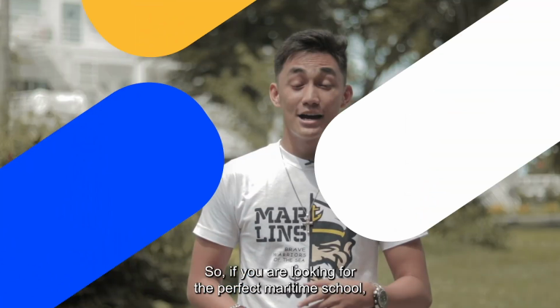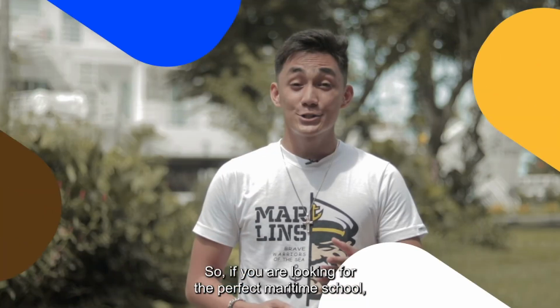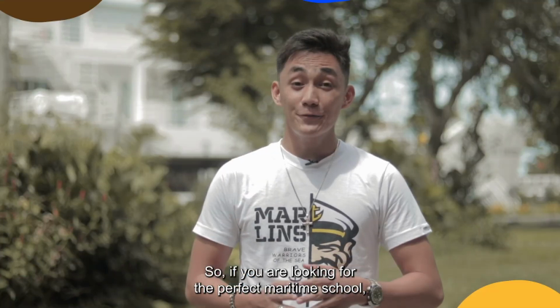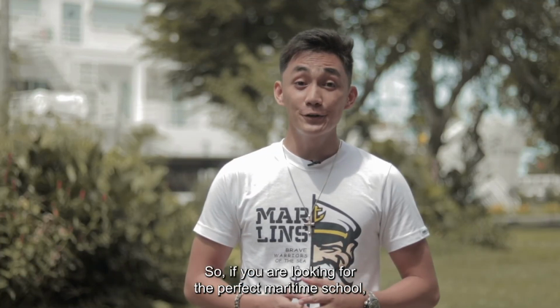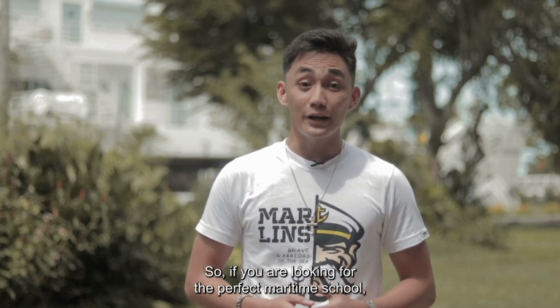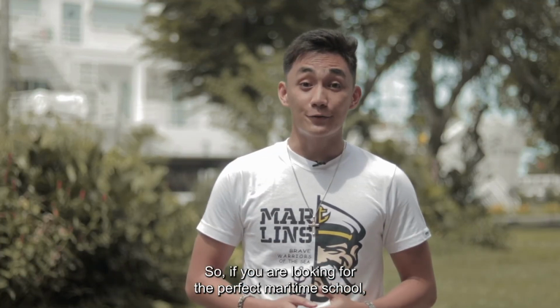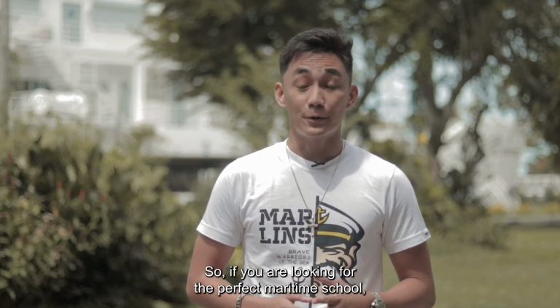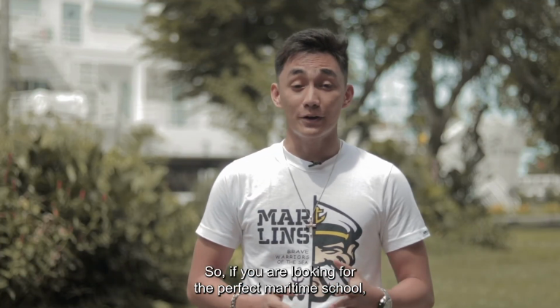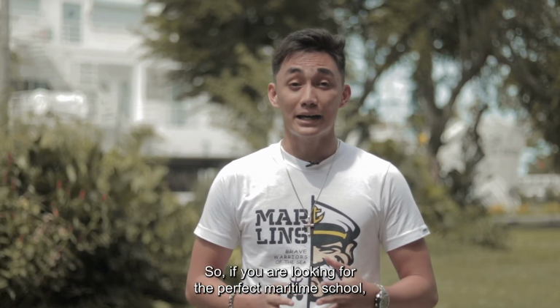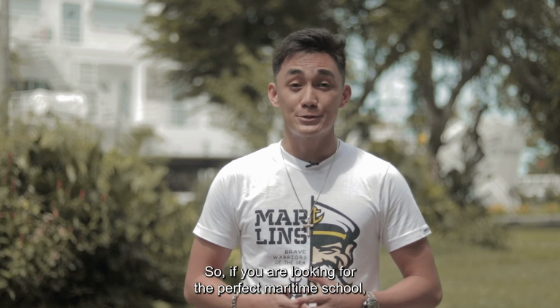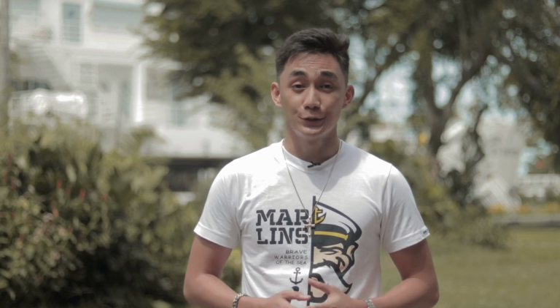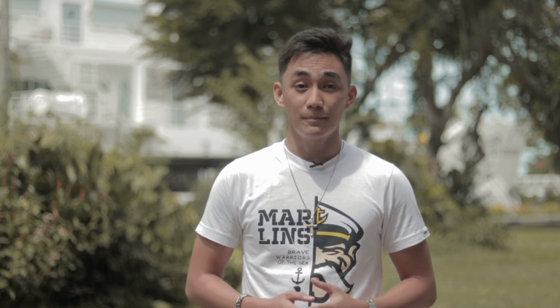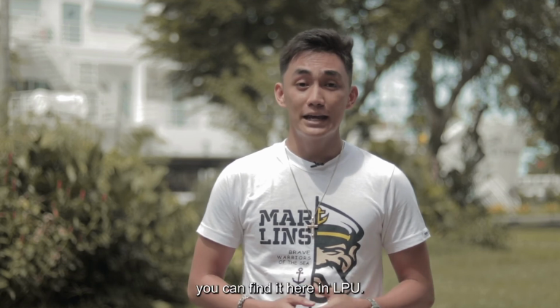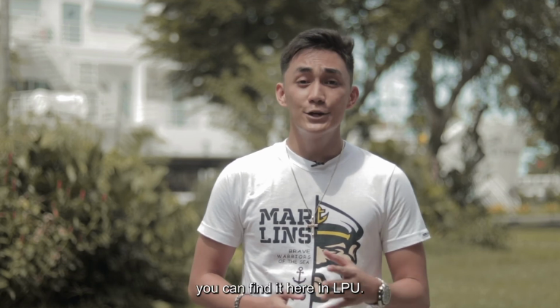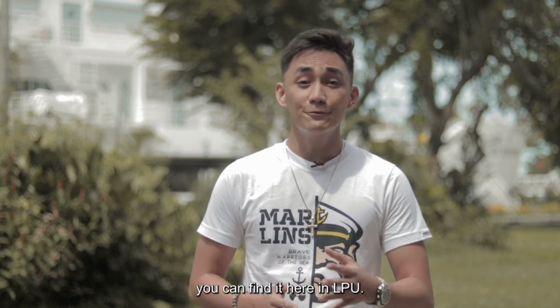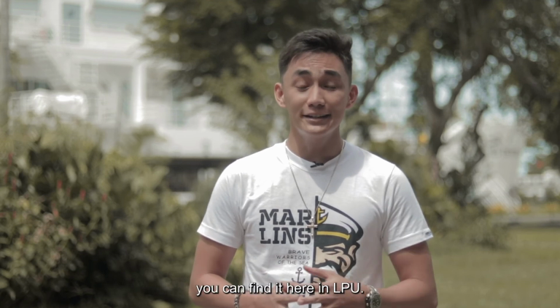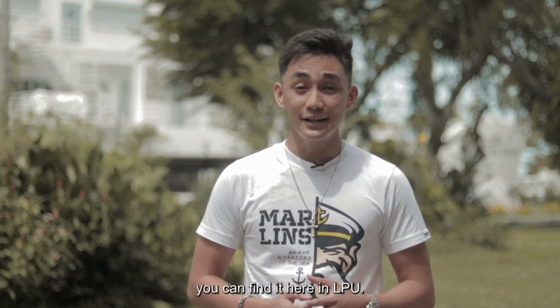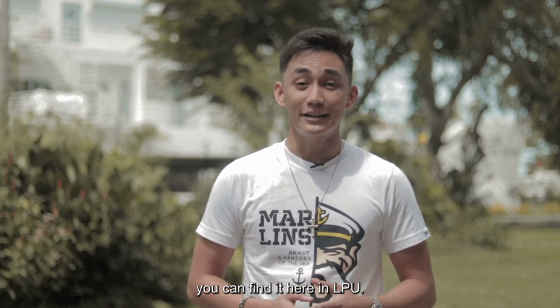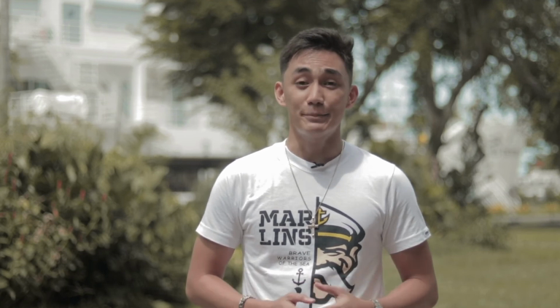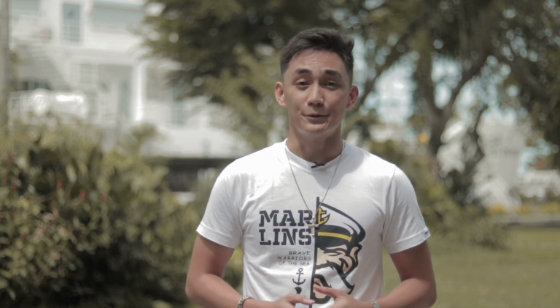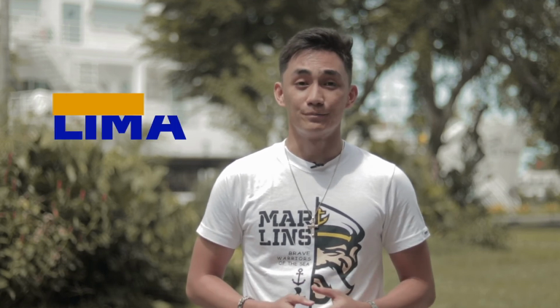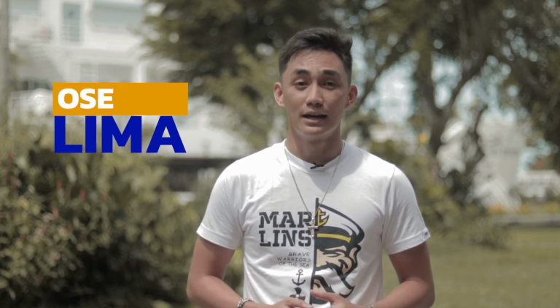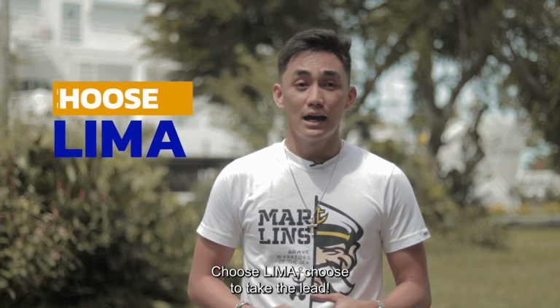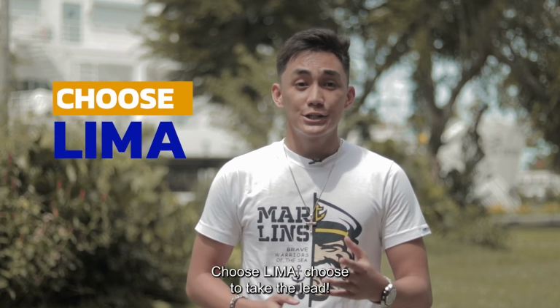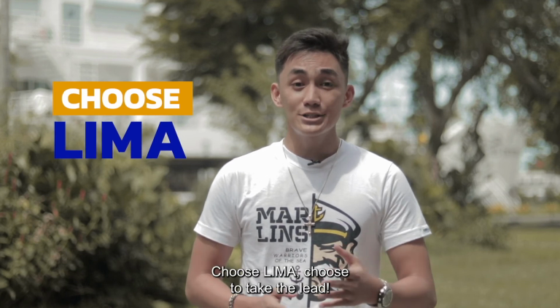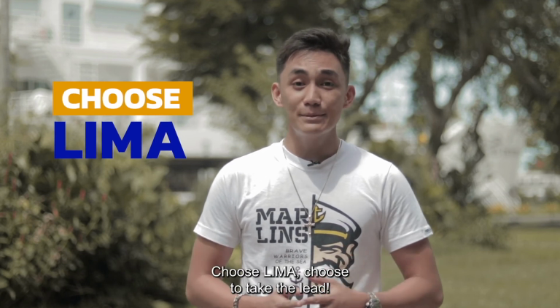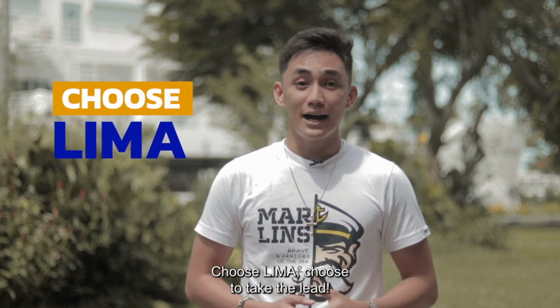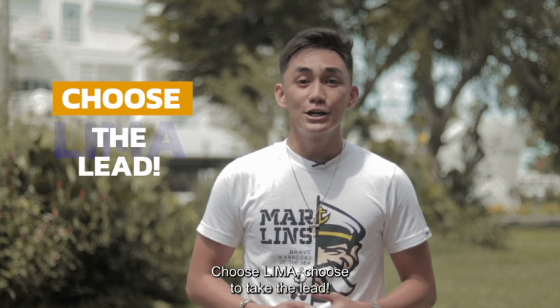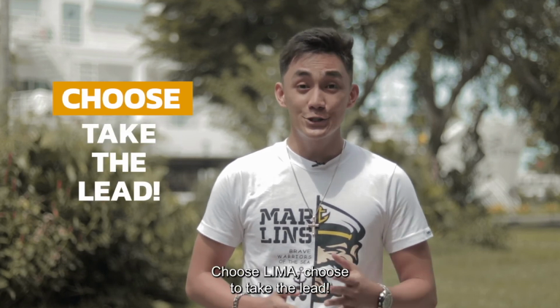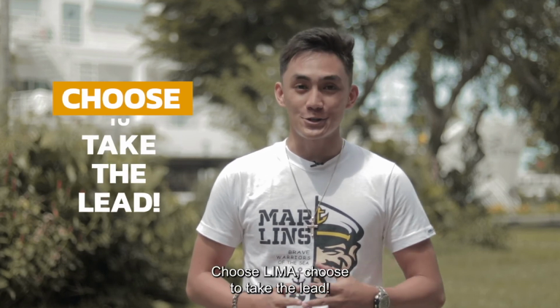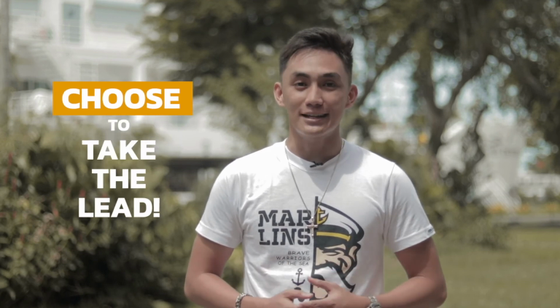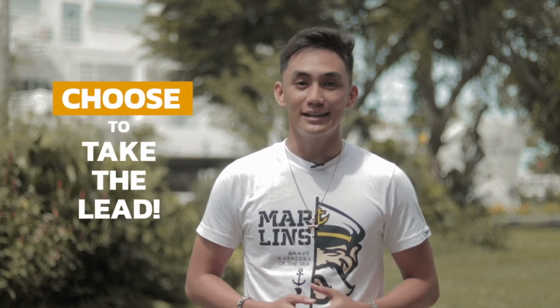So if you're looking for the perfect maritime school, you can find it here in LPU. Choose LIMA, choose to take the lead.